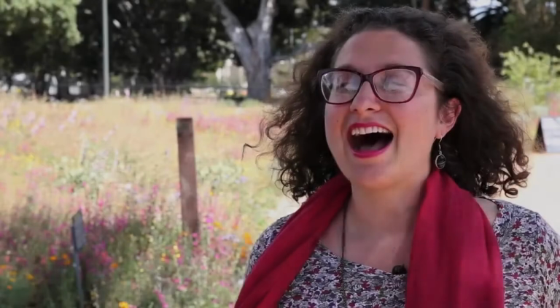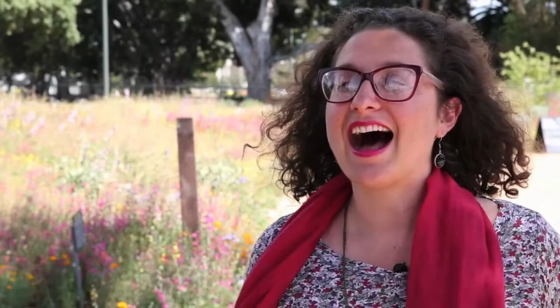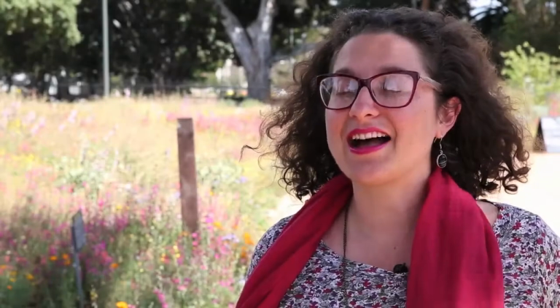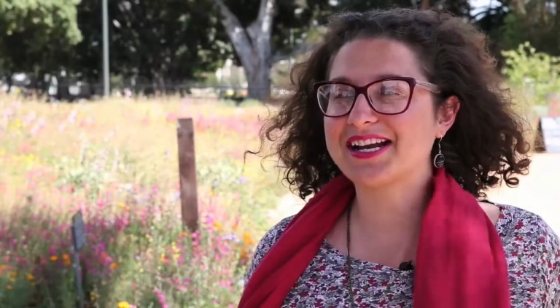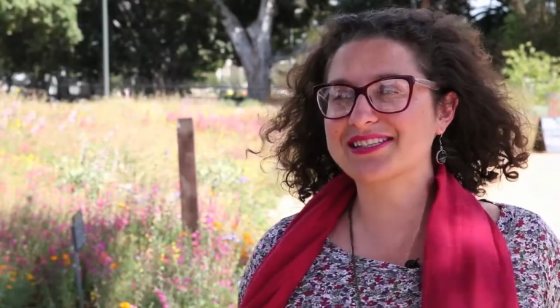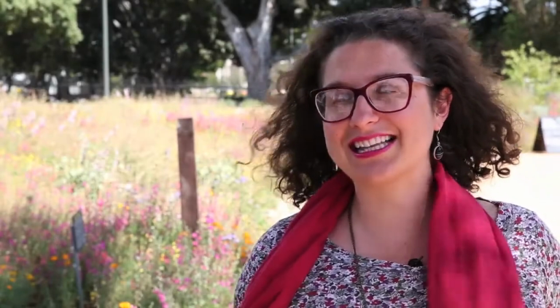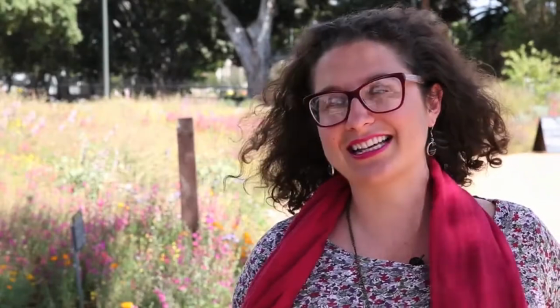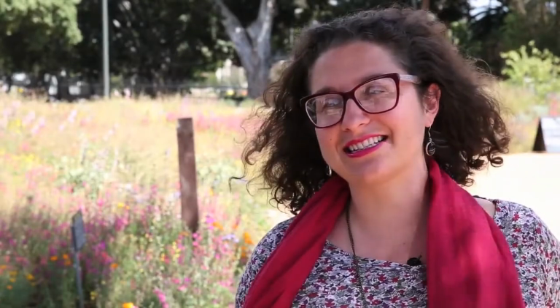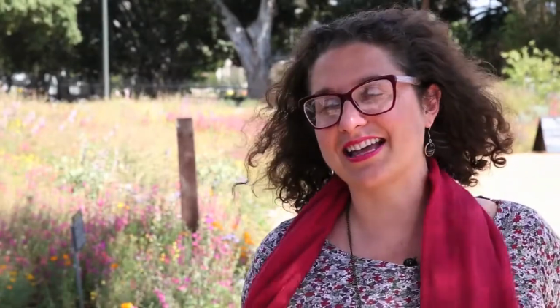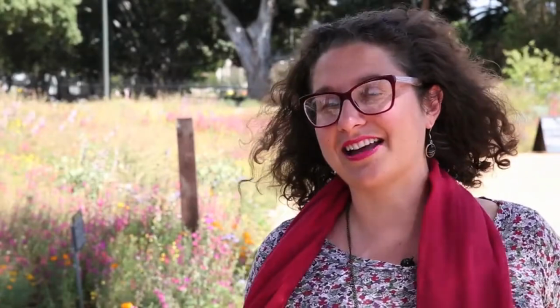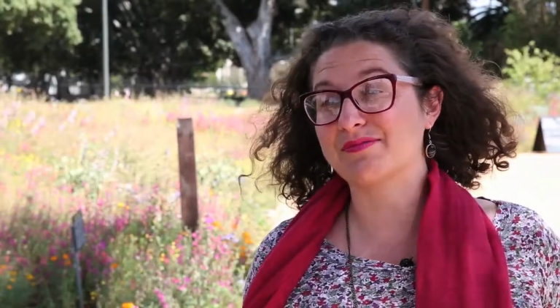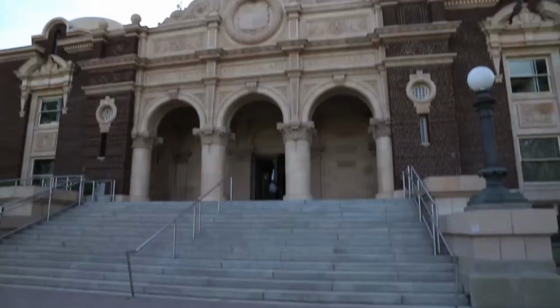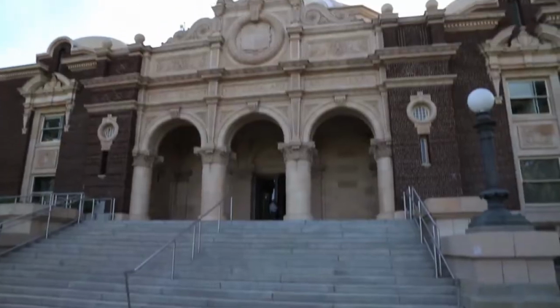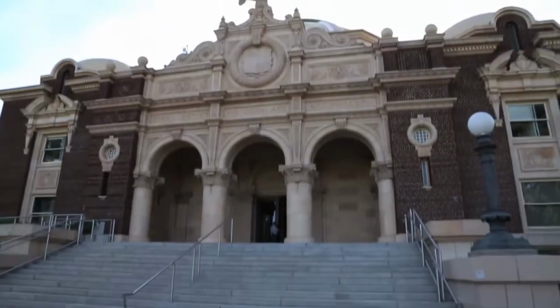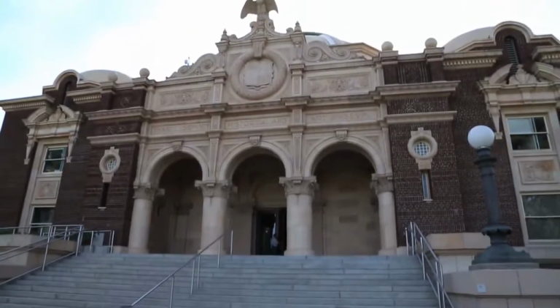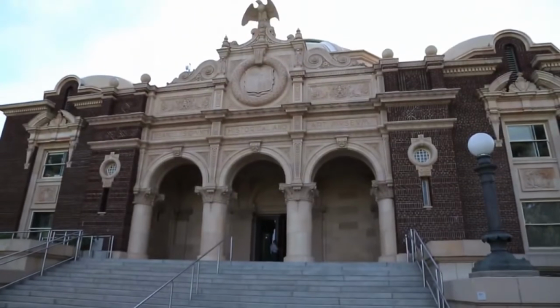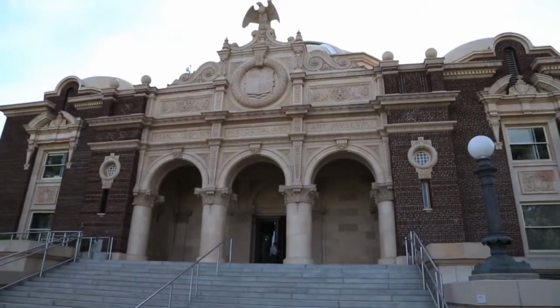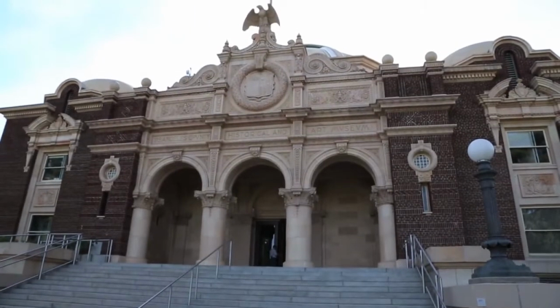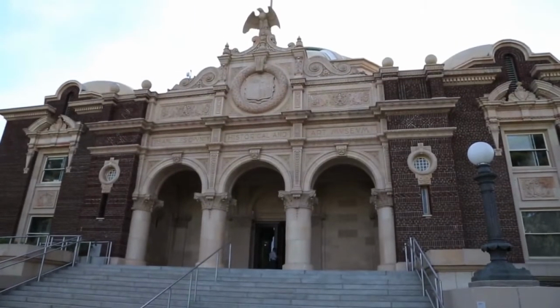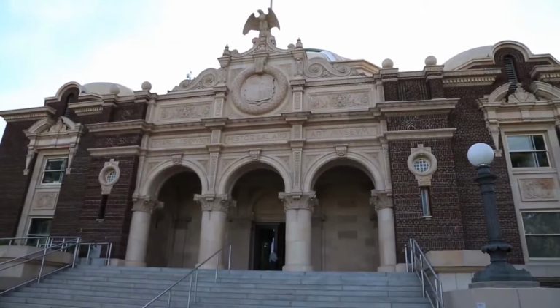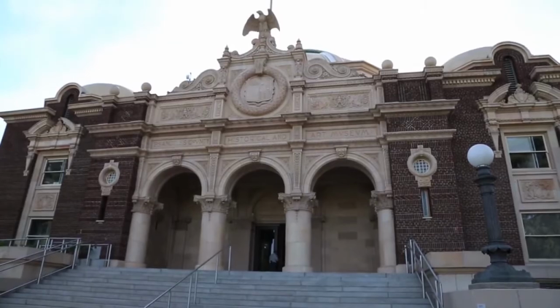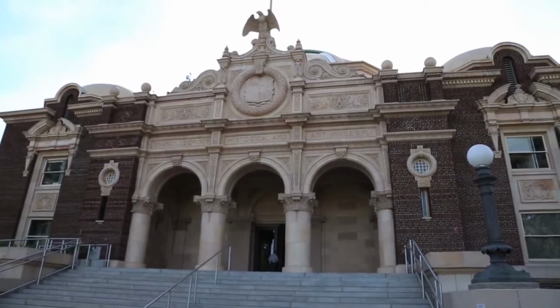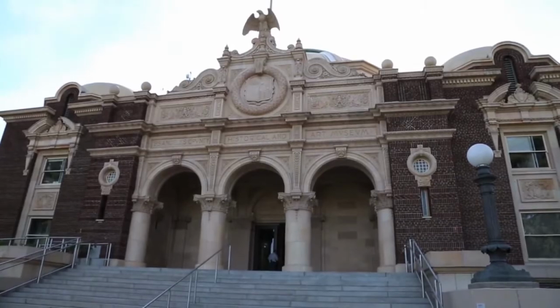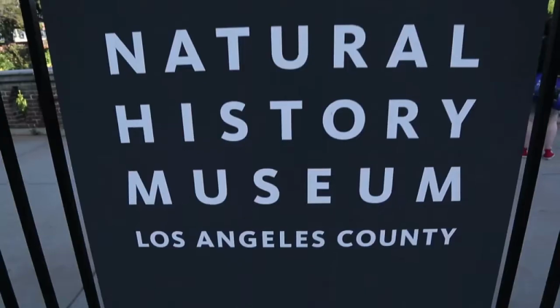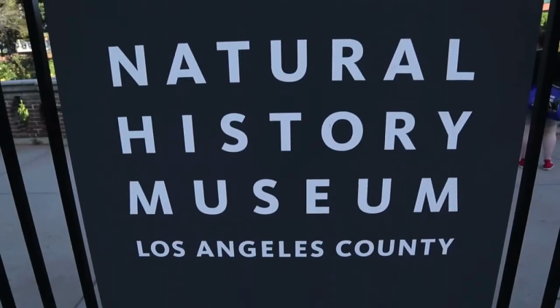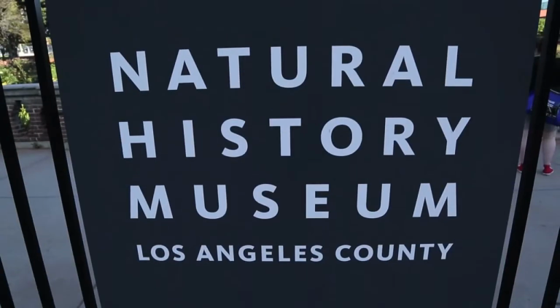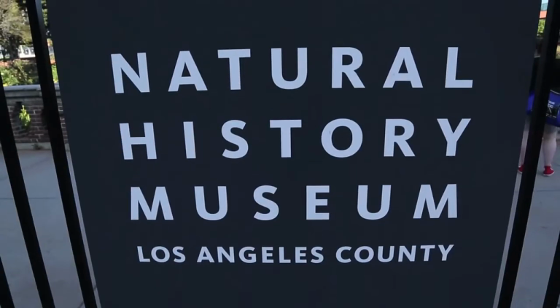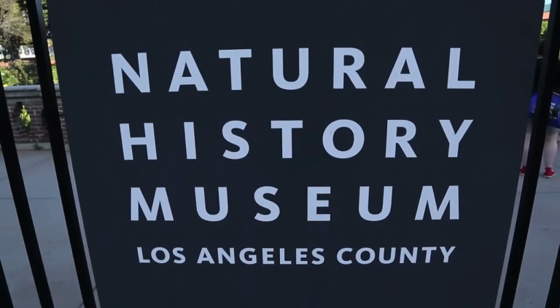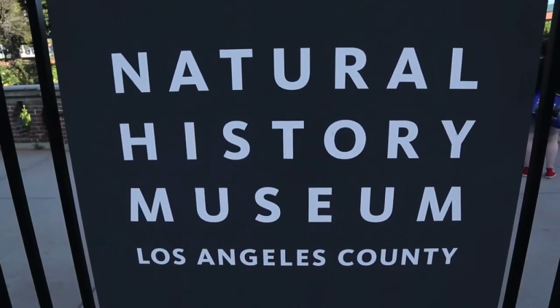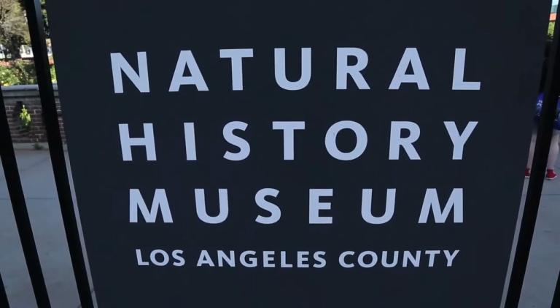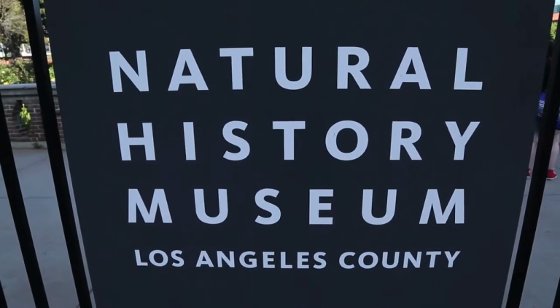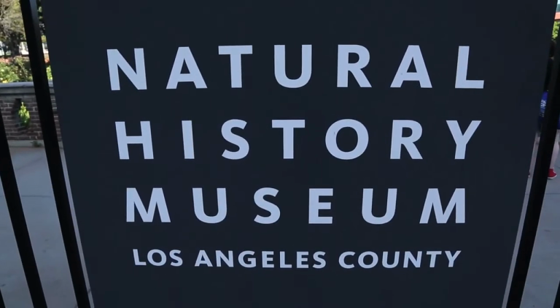Hi, my name's Leela Higgins, and I'm the manager of Citizen Science and Live Animals here at the Natural History Museum in Los Angeles.